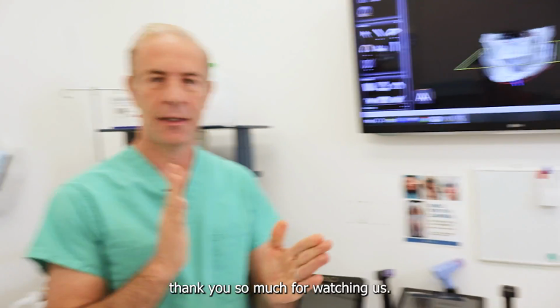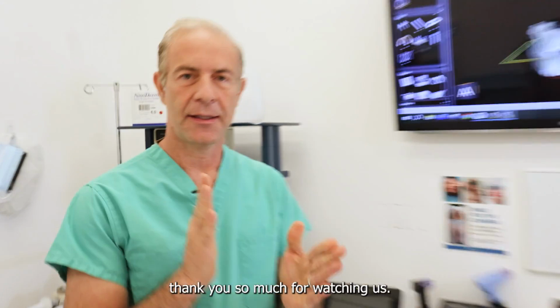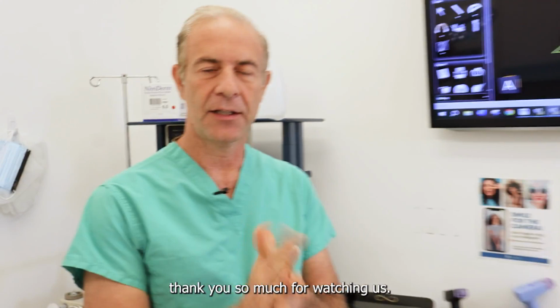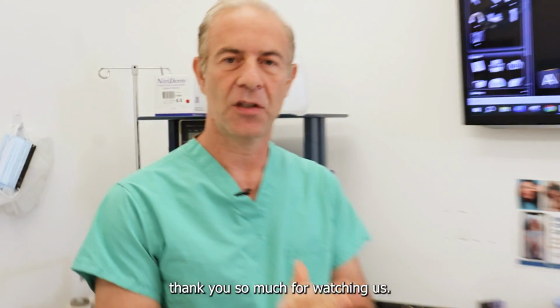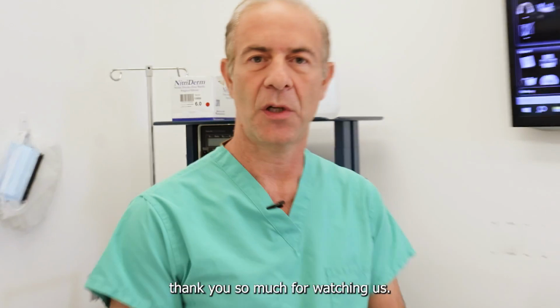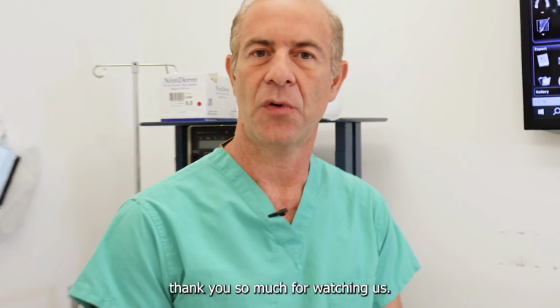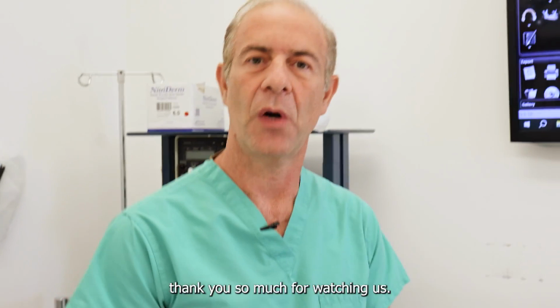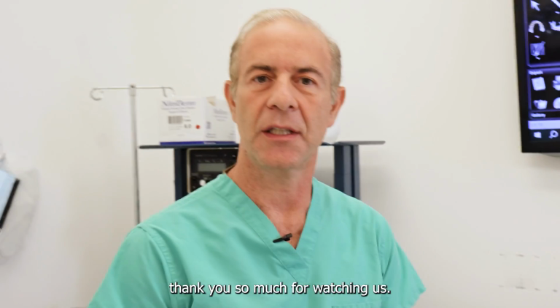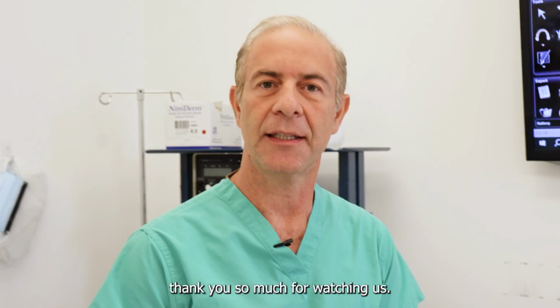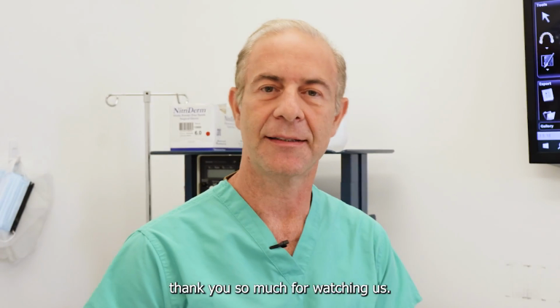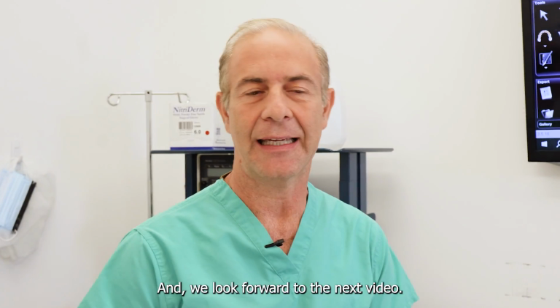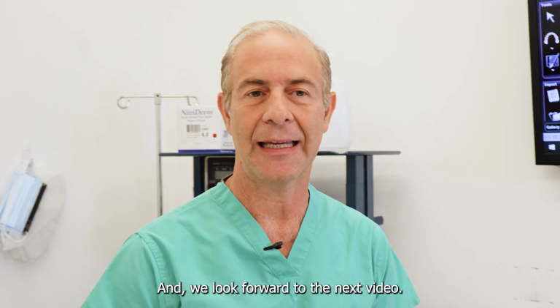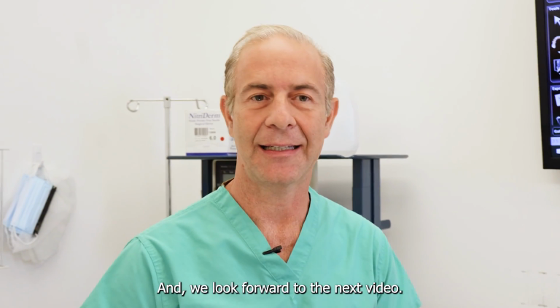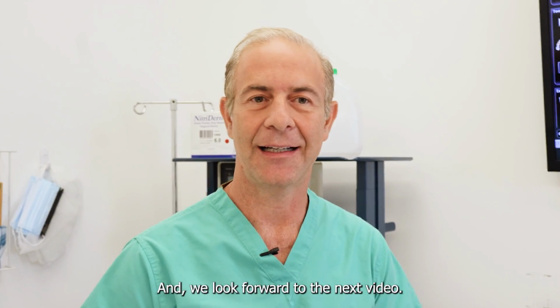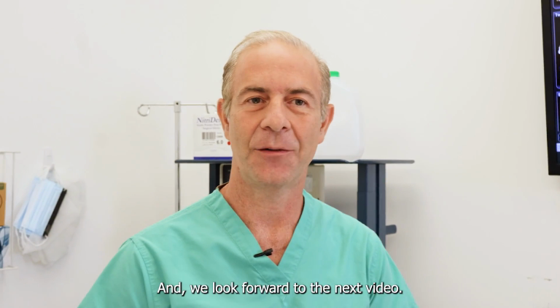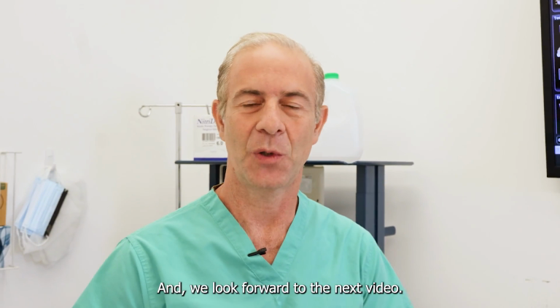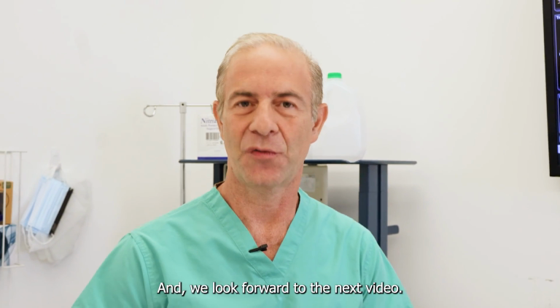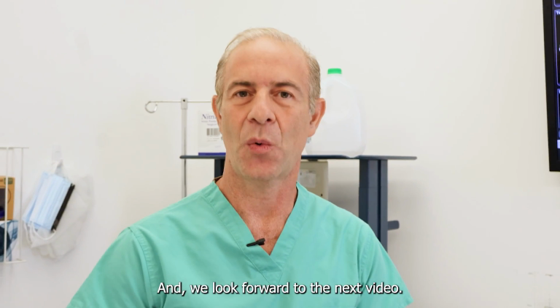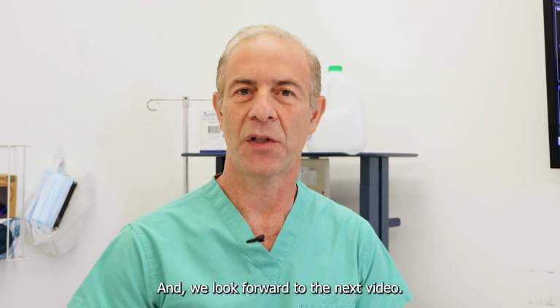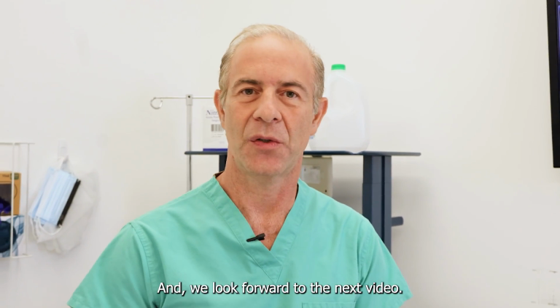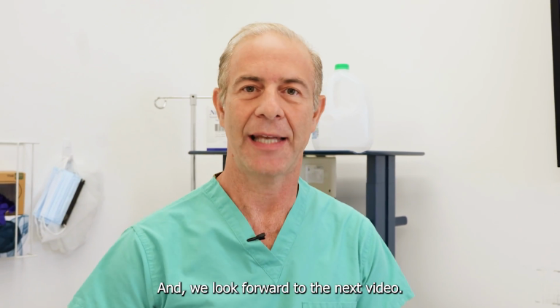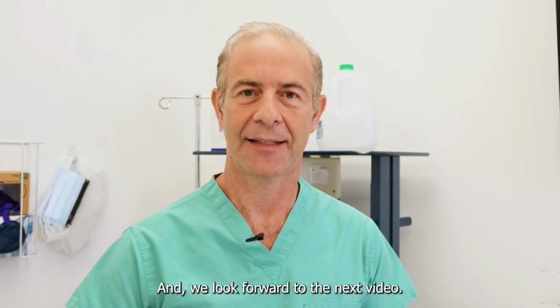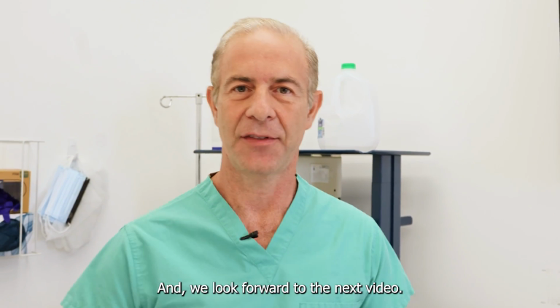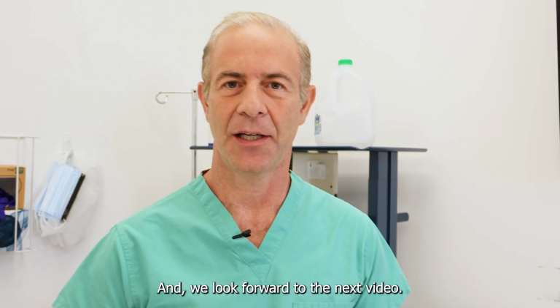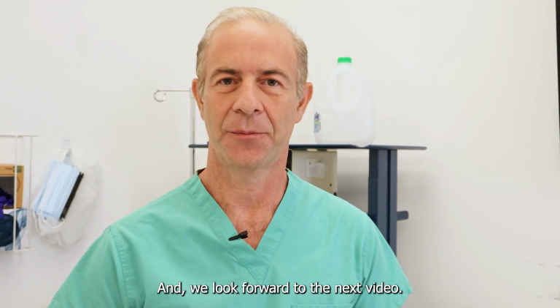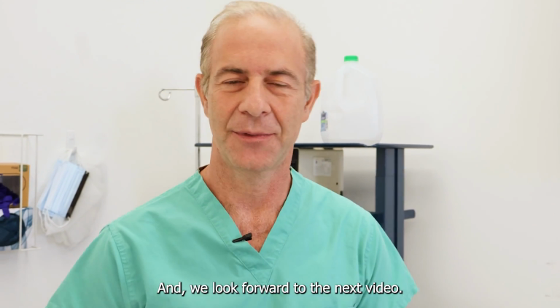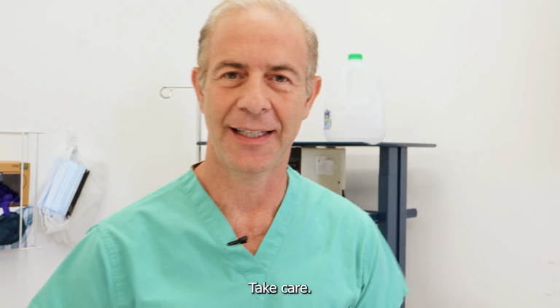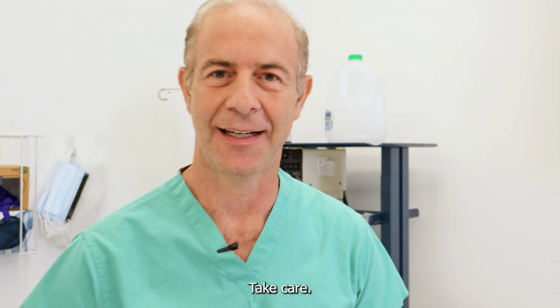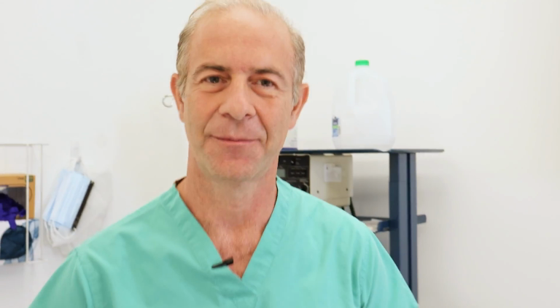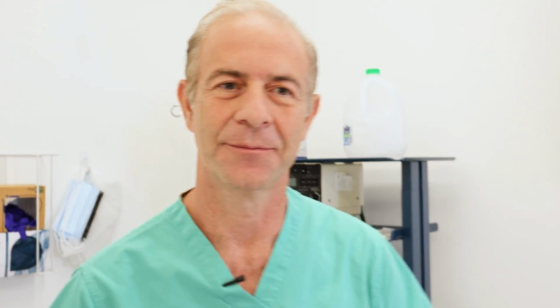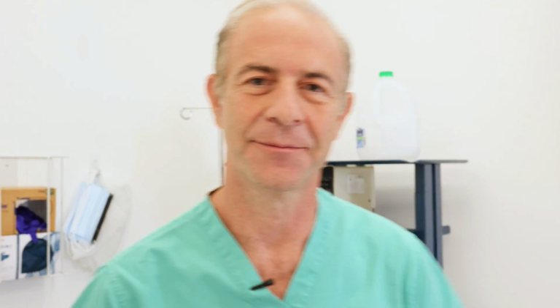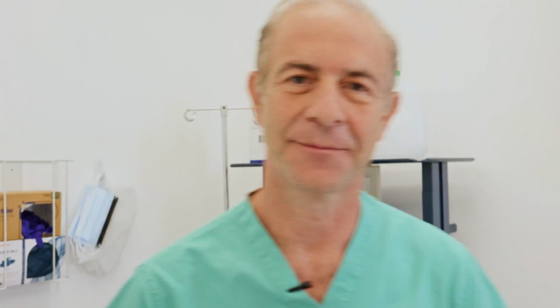Thank you so much for watching, and we look forward to the next video. Take care. Bye.